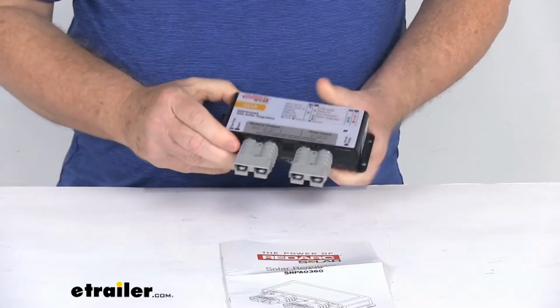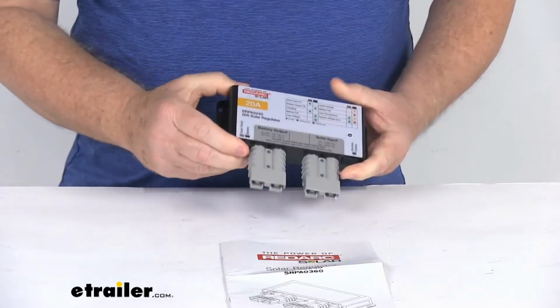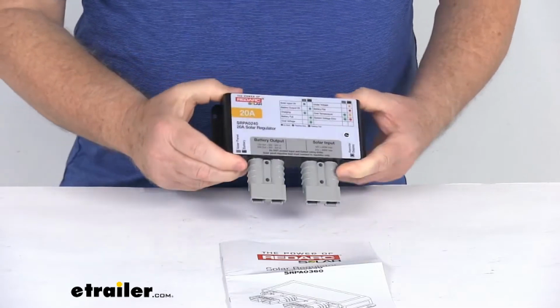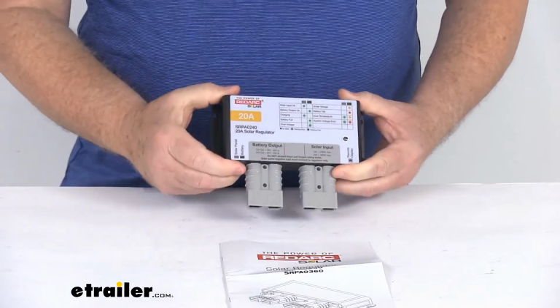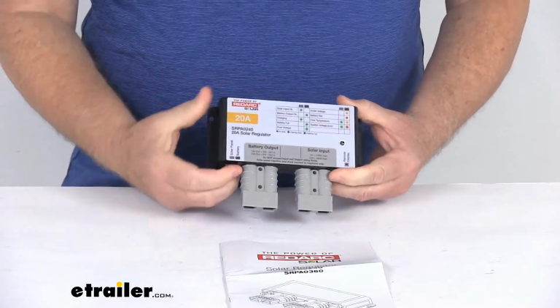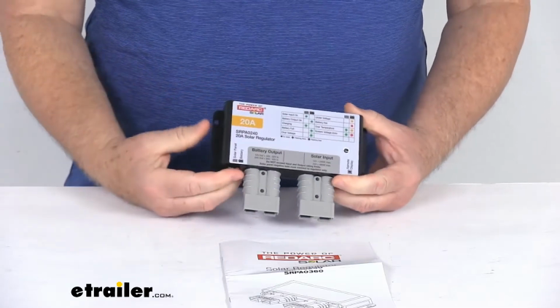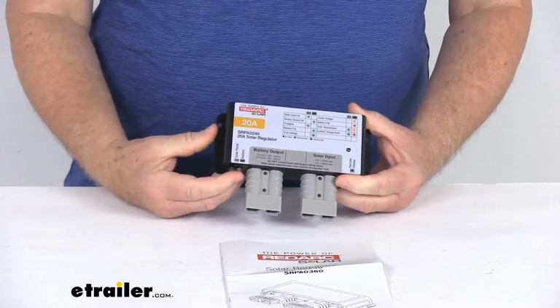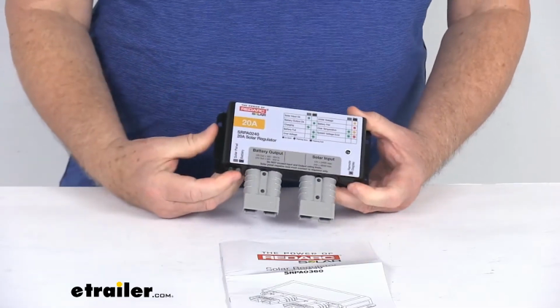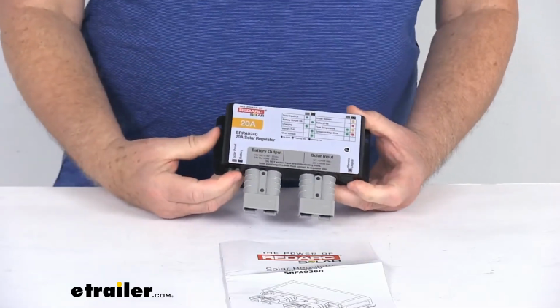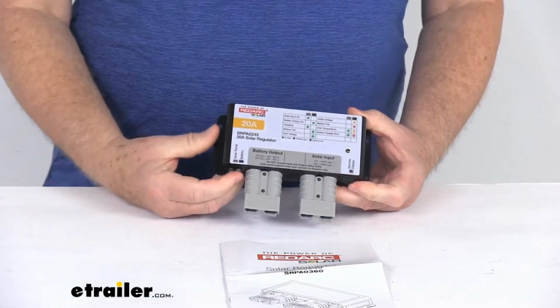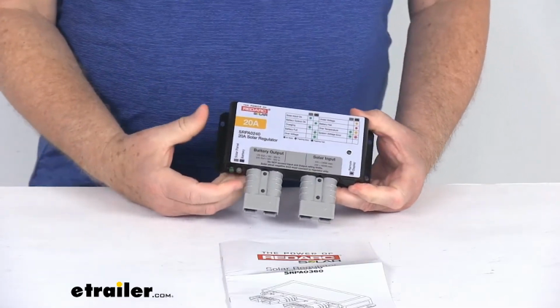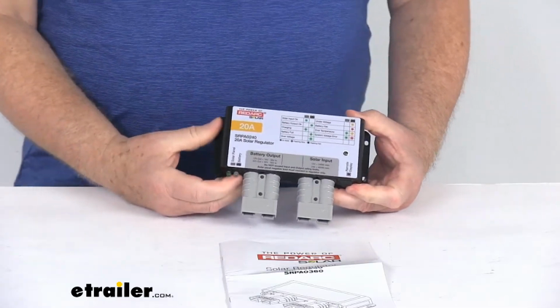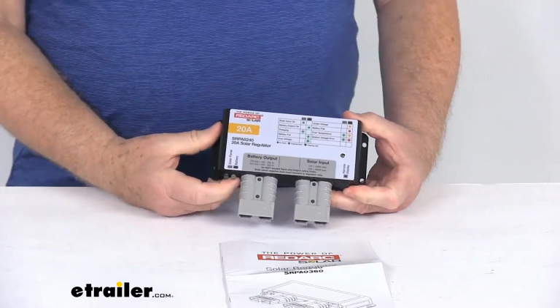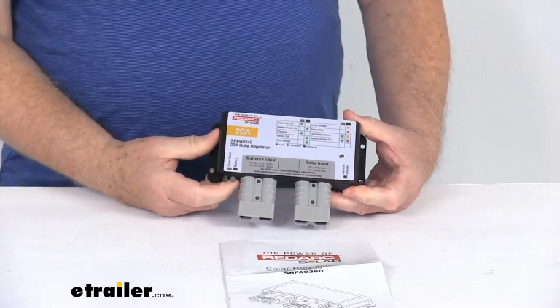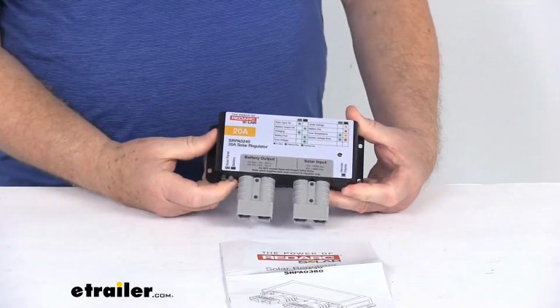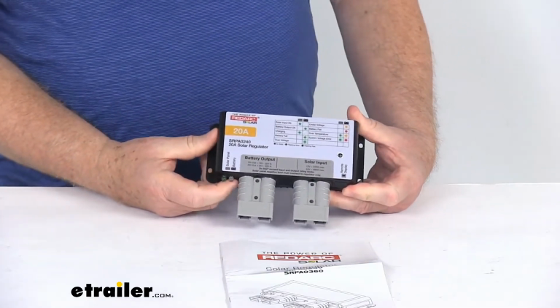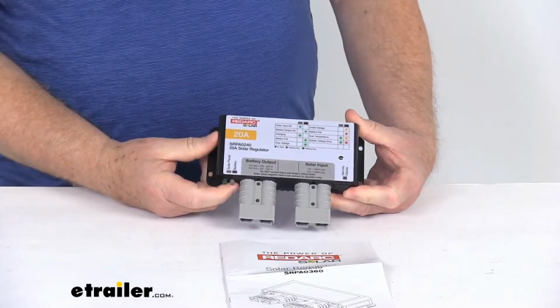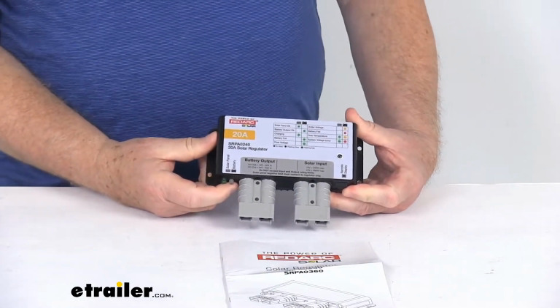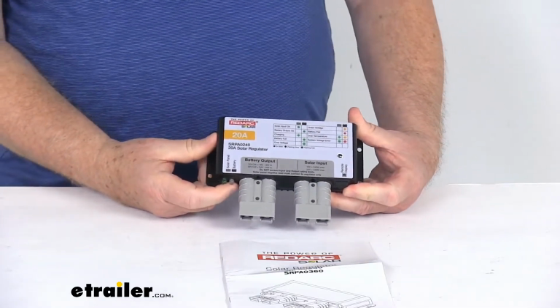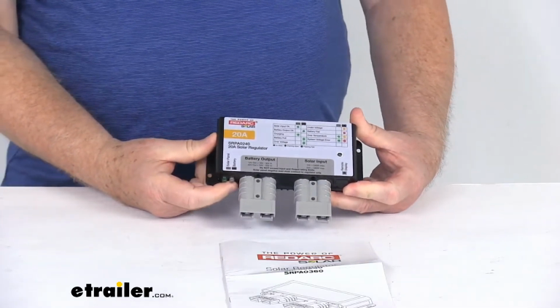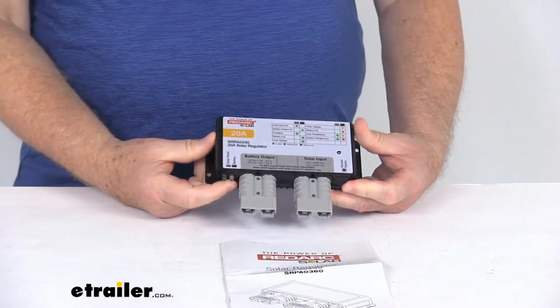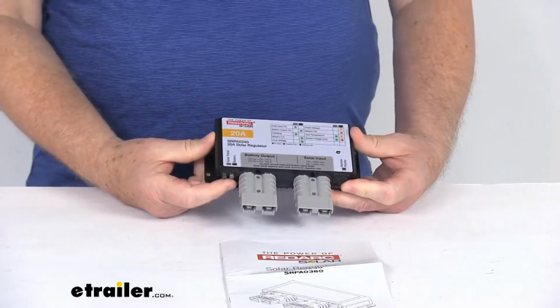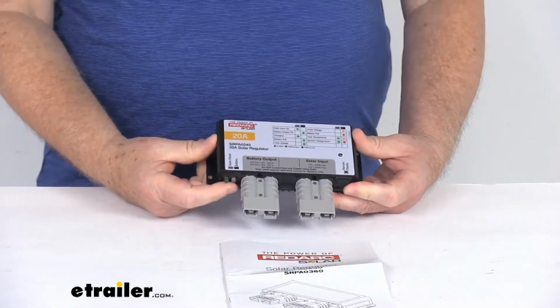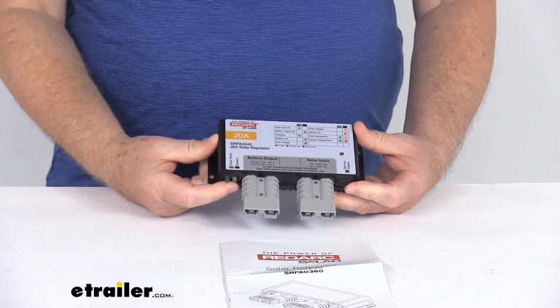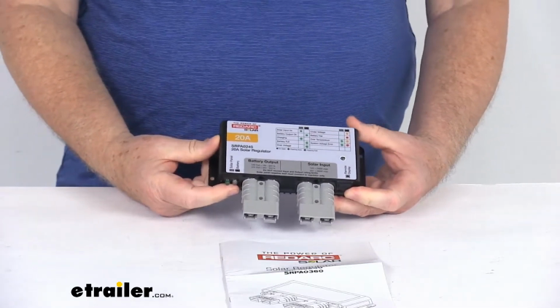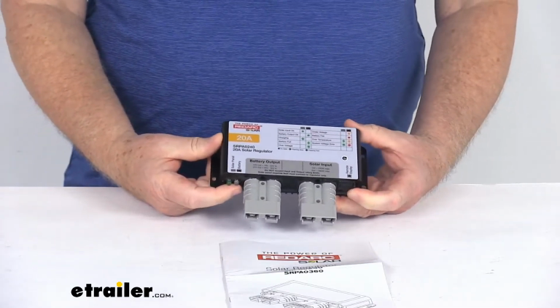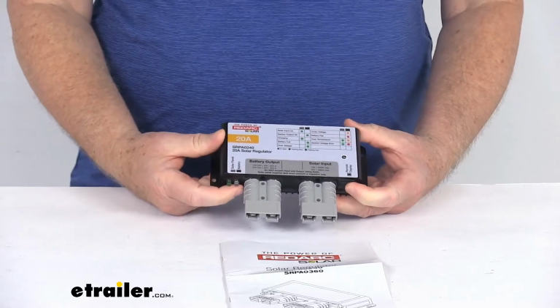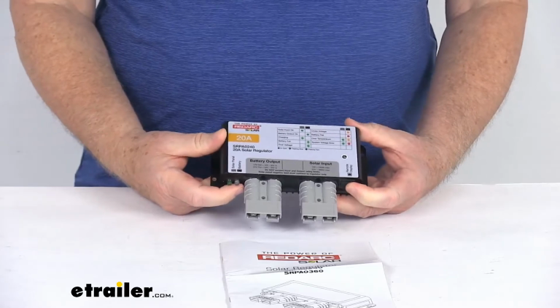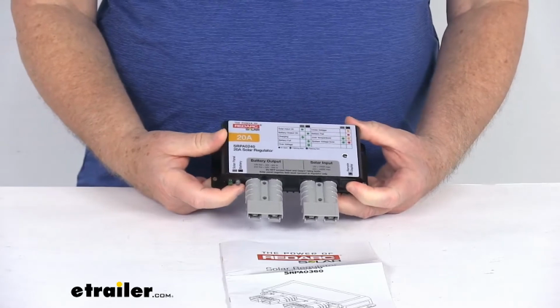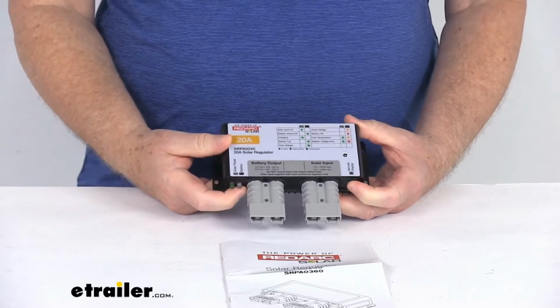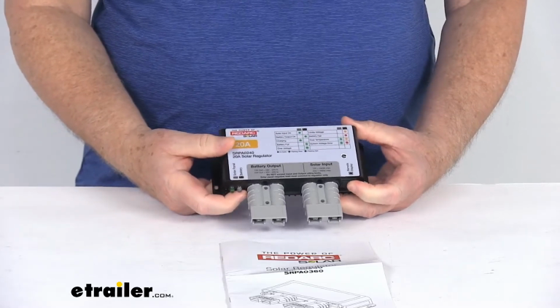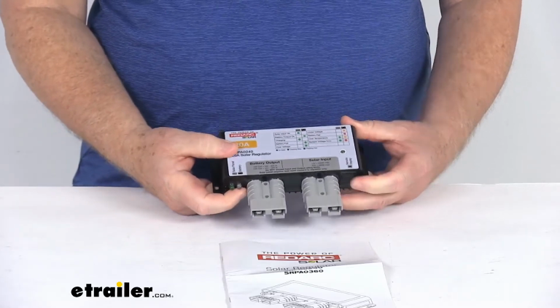But that should do it for the review on this RedArc 20 Amp PWM Solar Charge Controller.